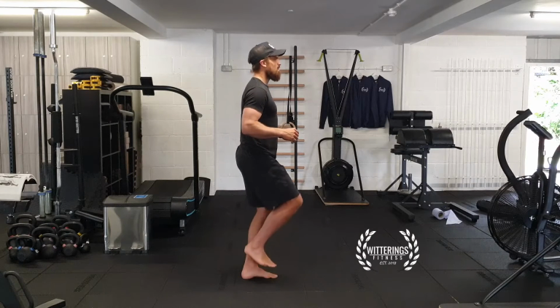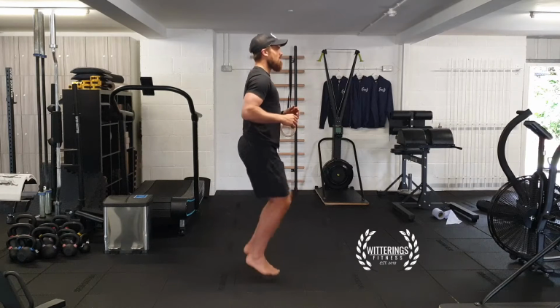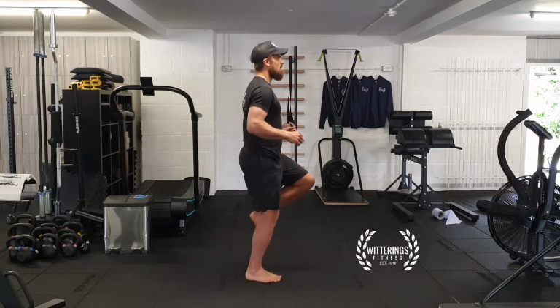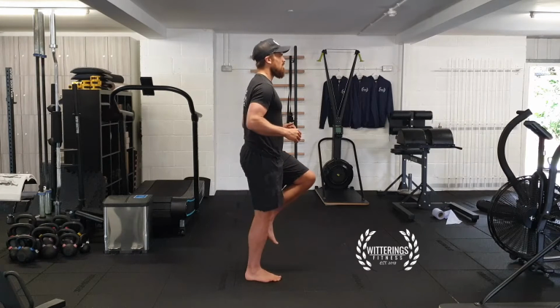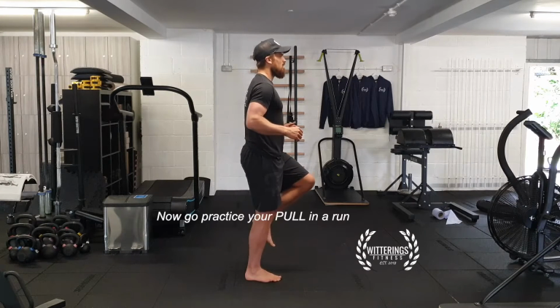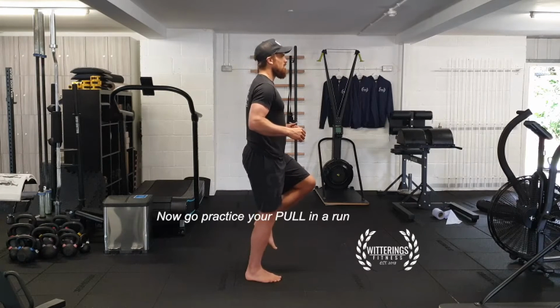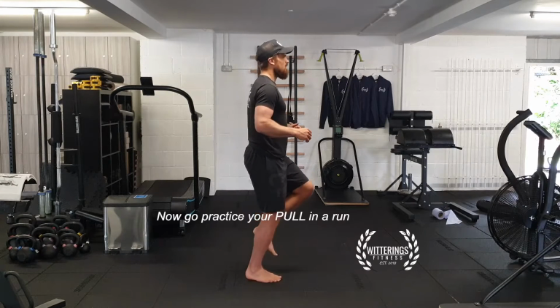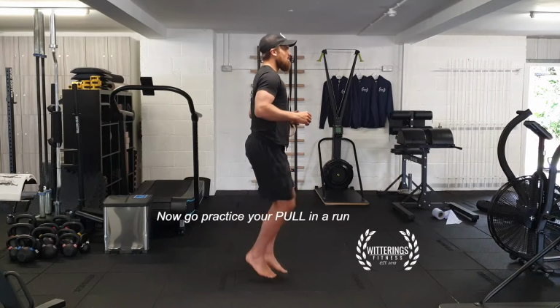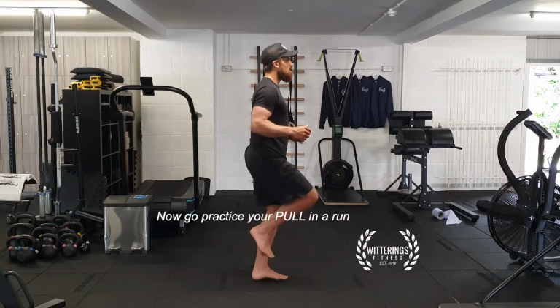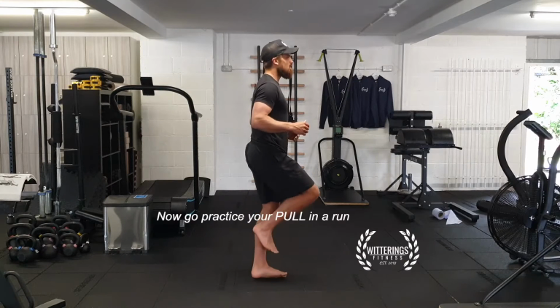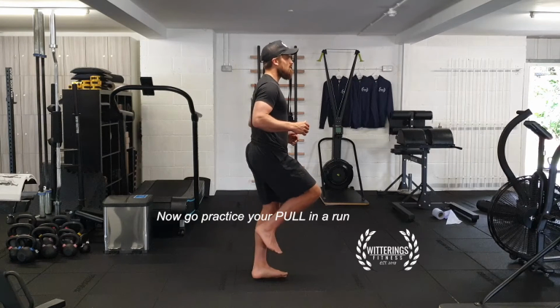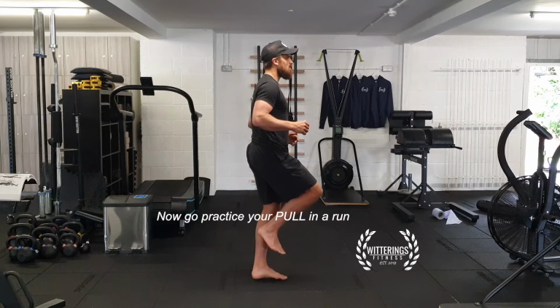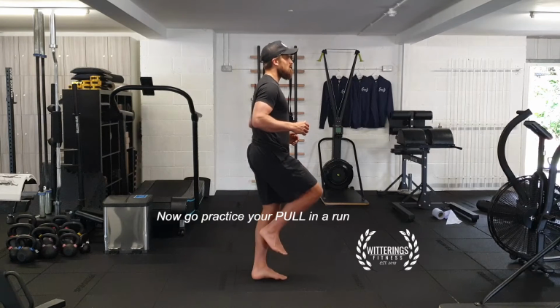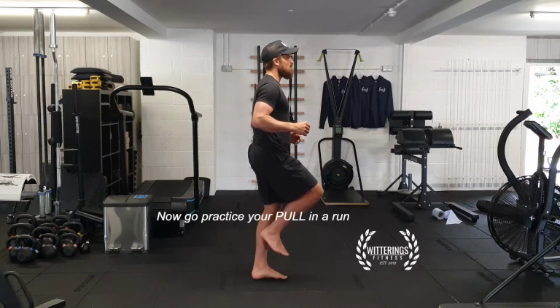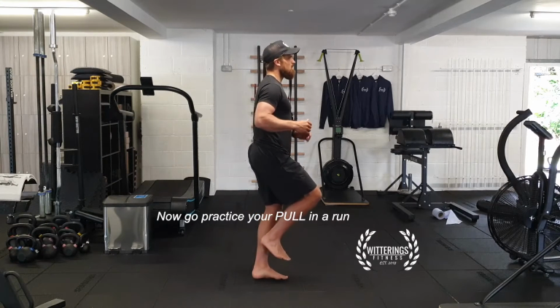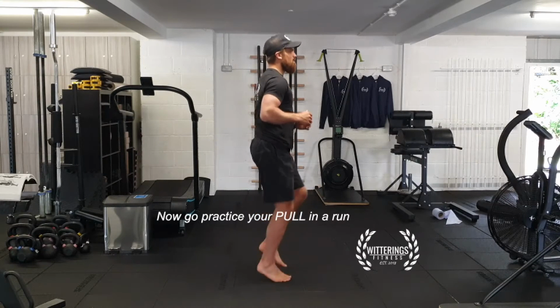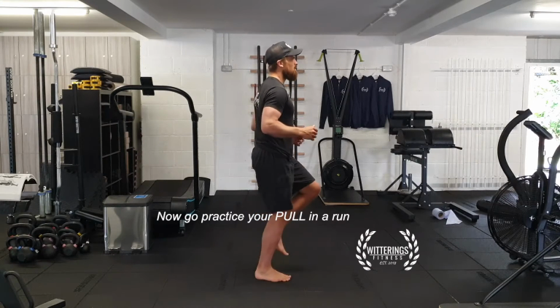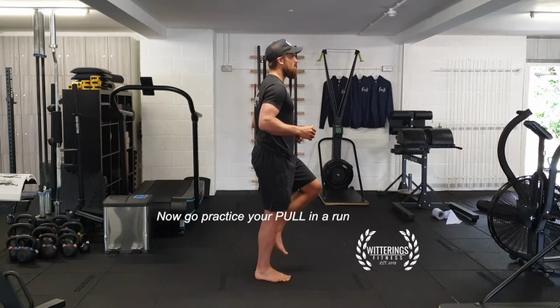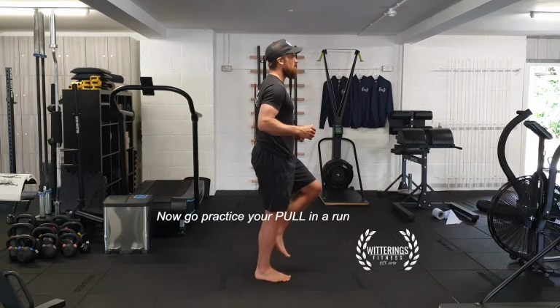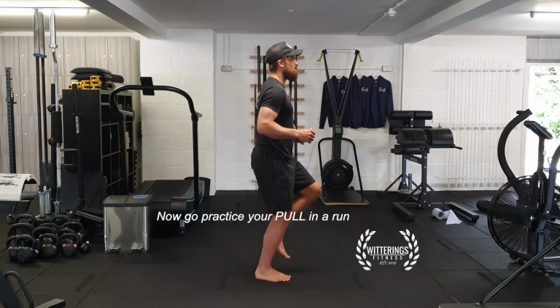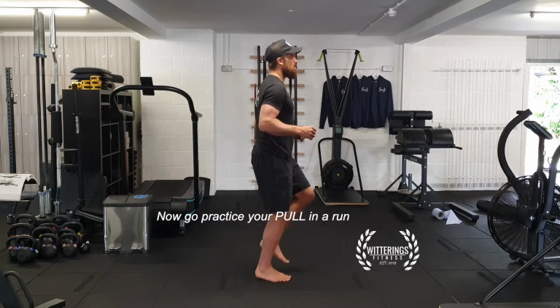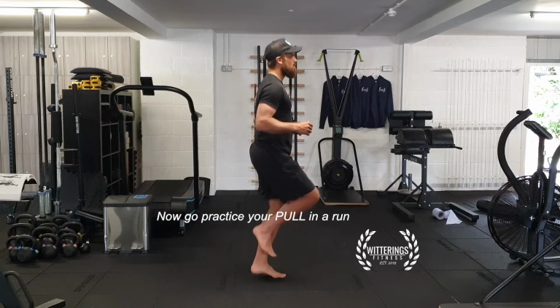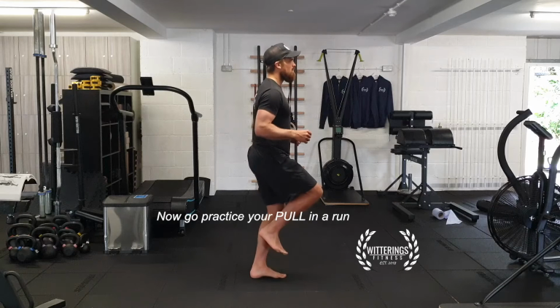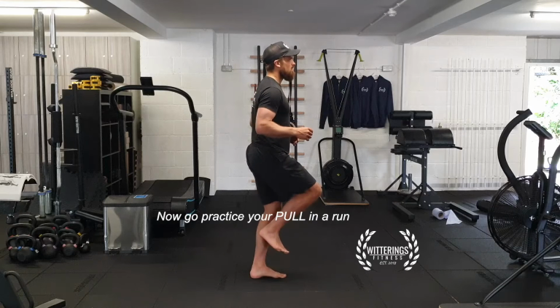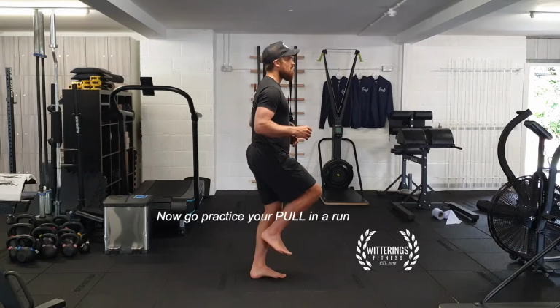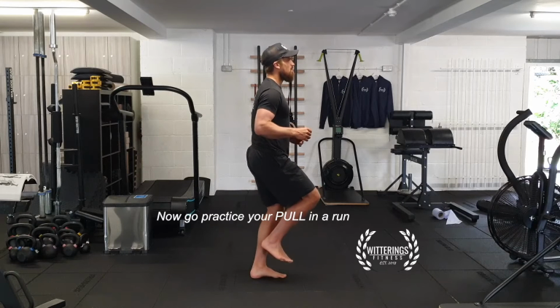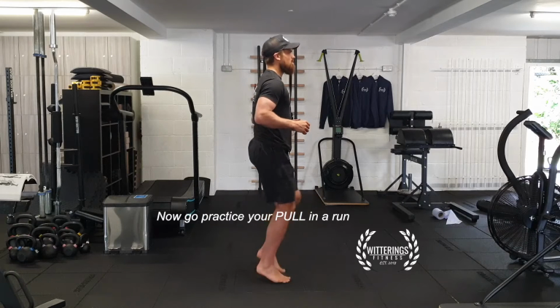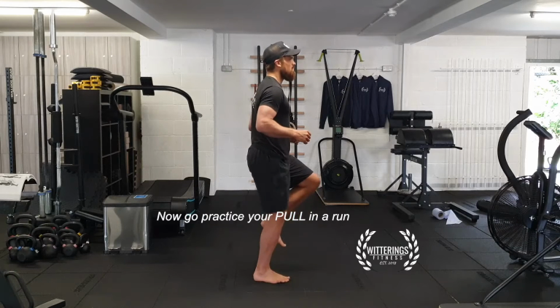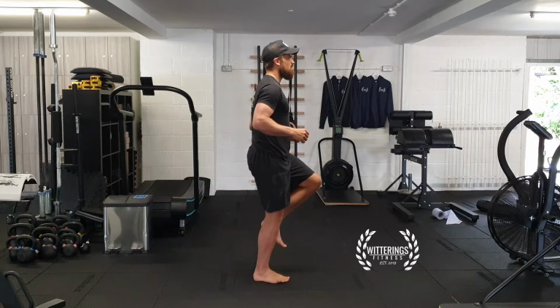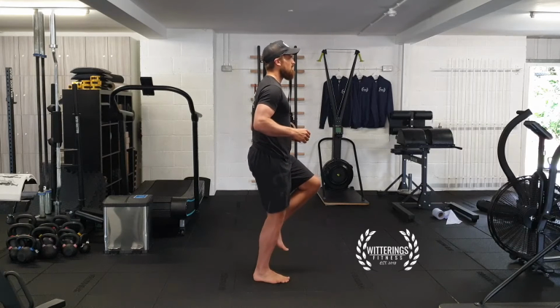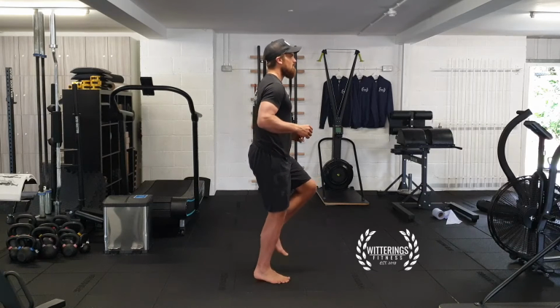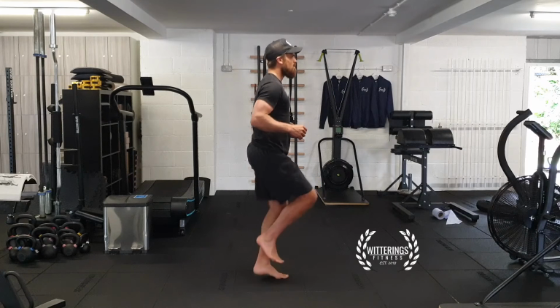Once you're happy with that and you've done the drill, off you go — practice and think about pulling in your run.